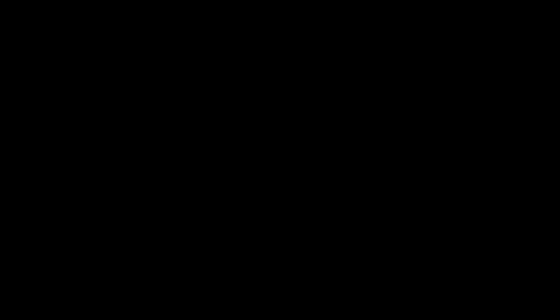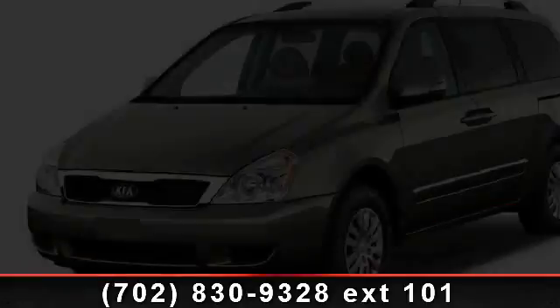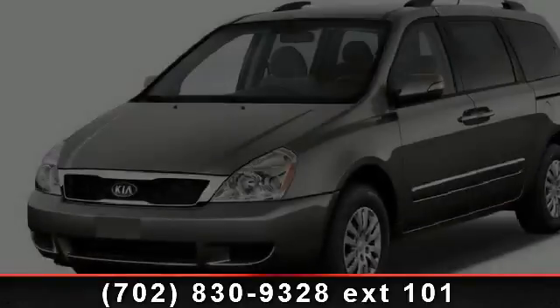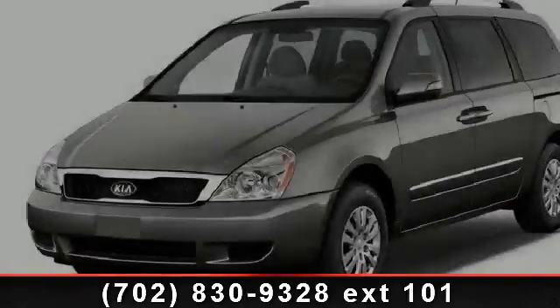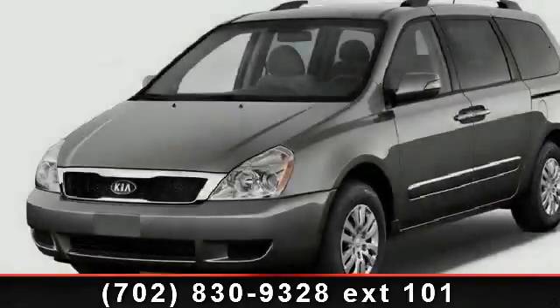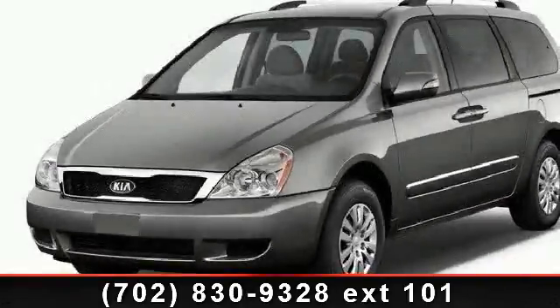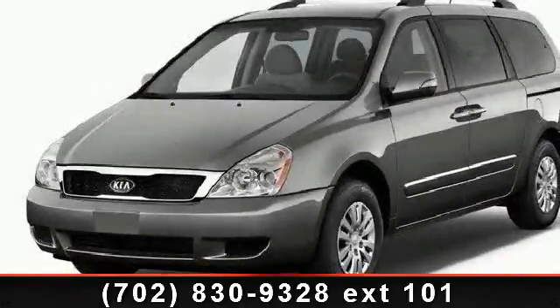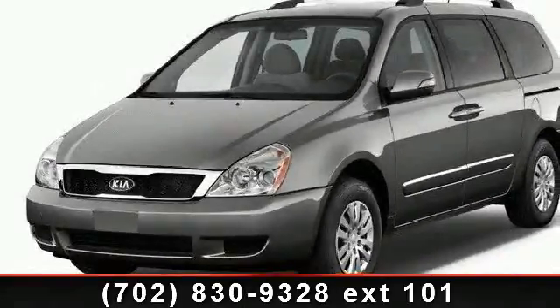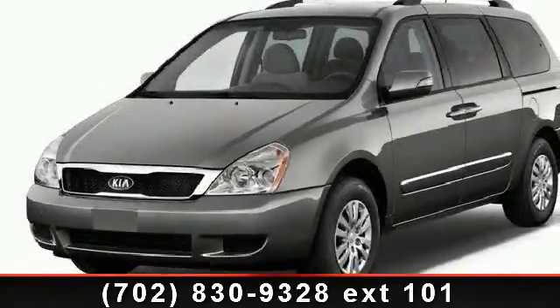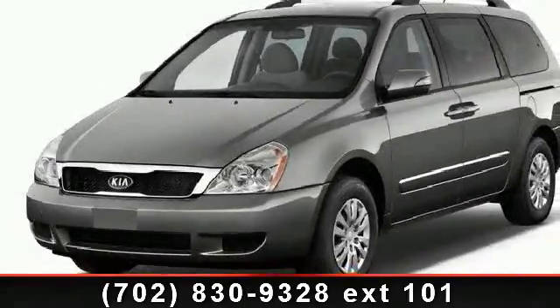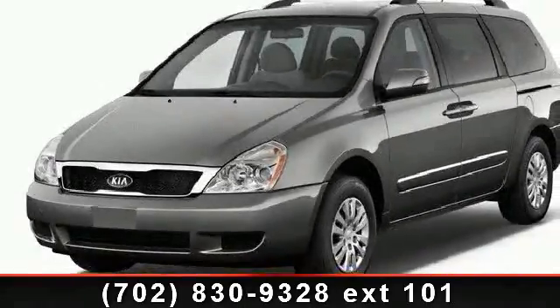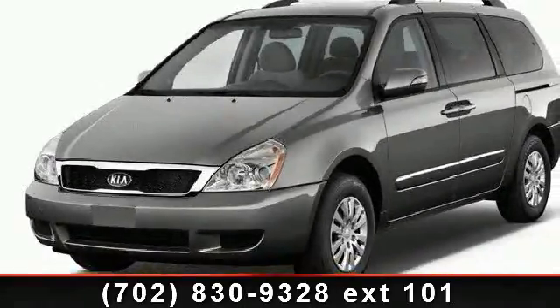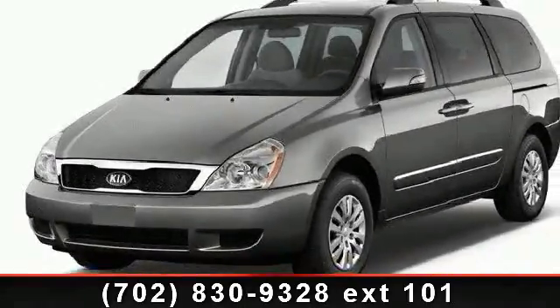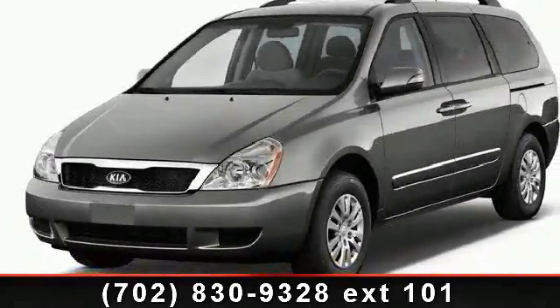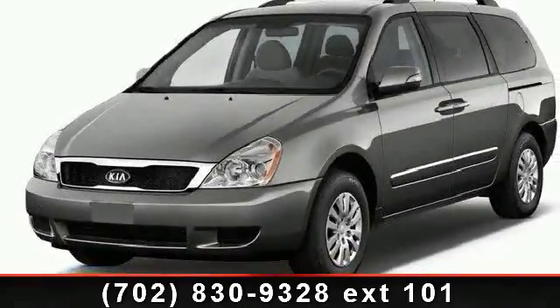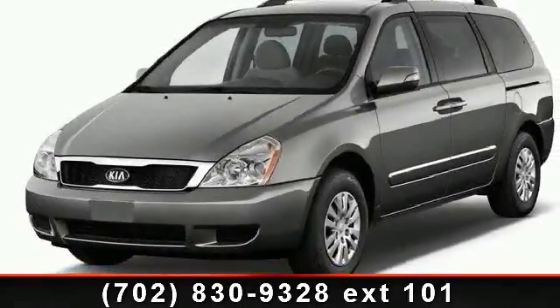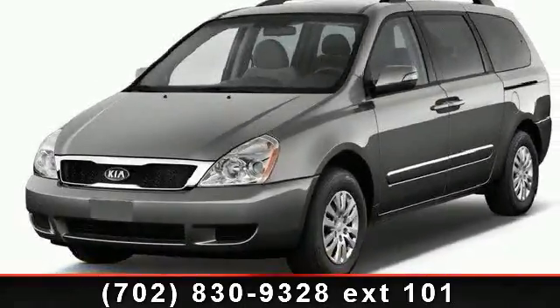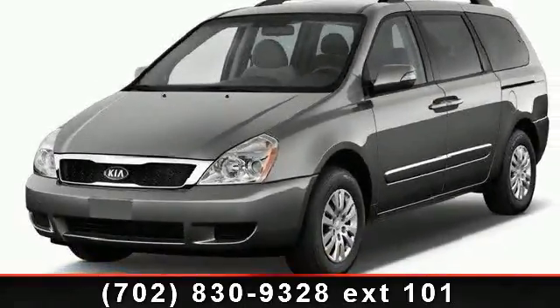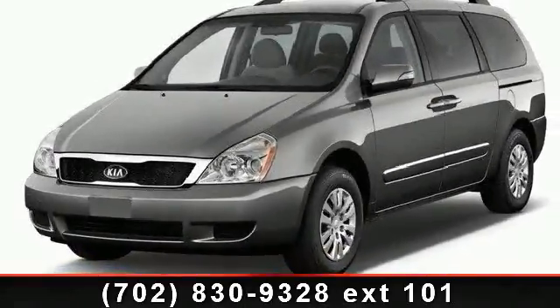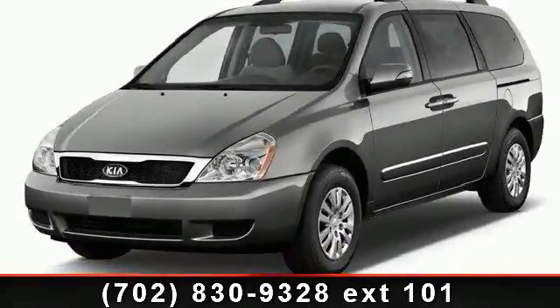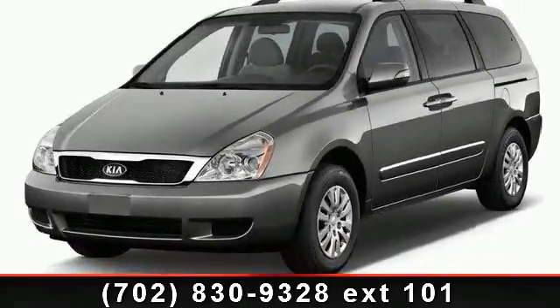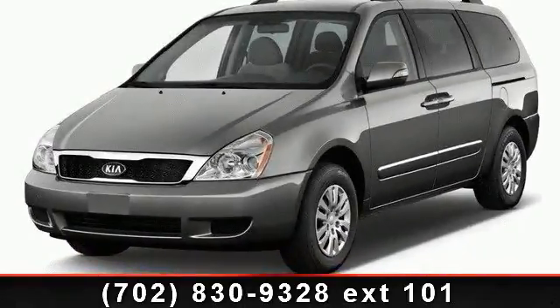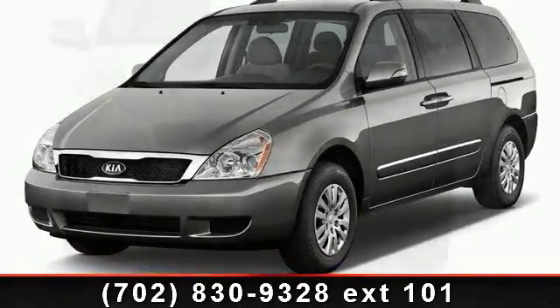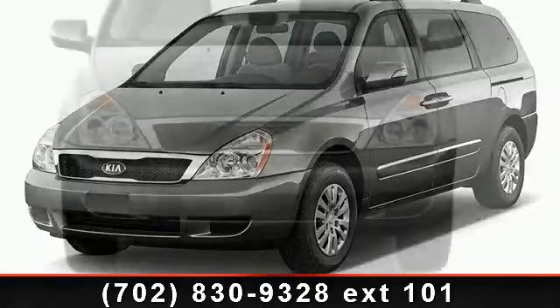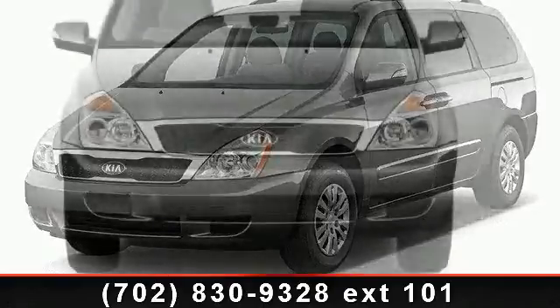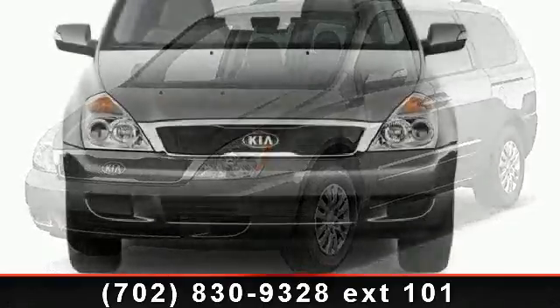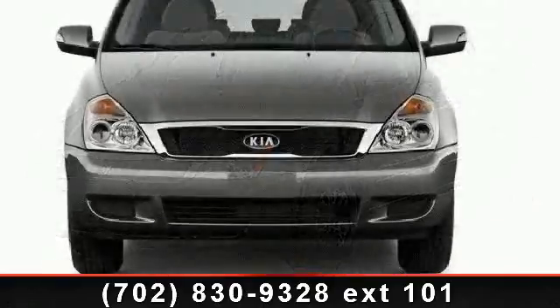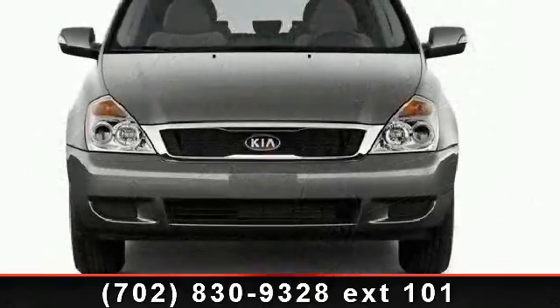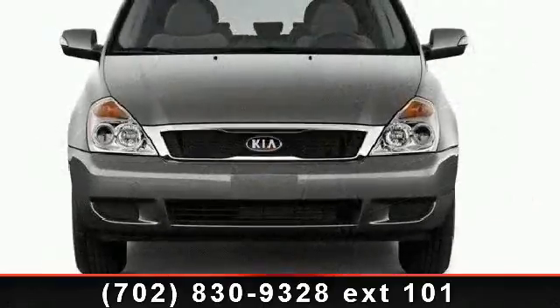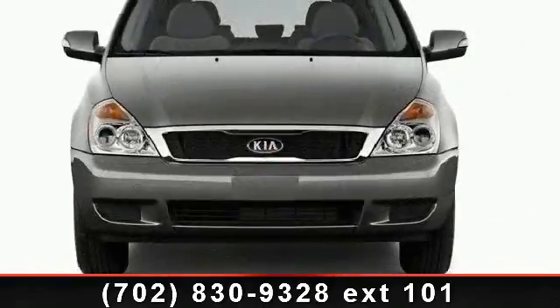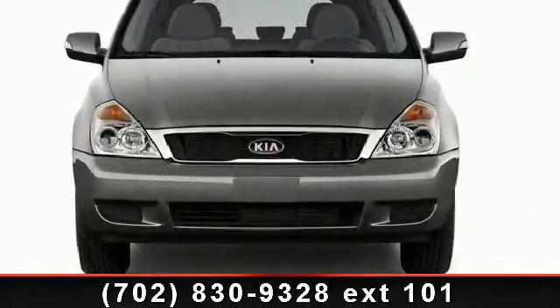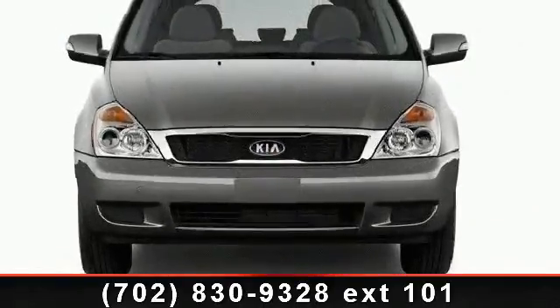Presenting the 2012 Kia Sedona LX. If you are looking for an automobile with great features, look no further.